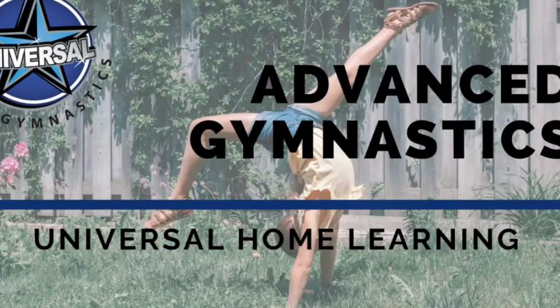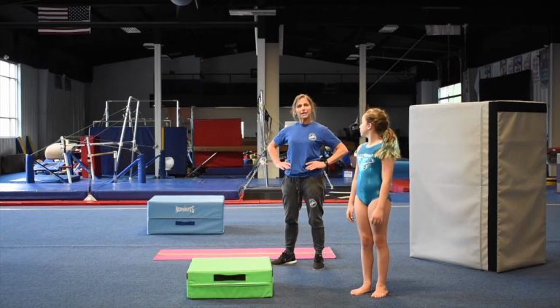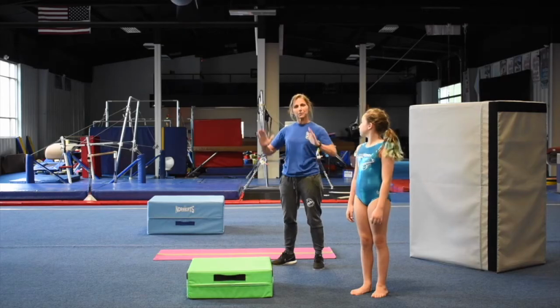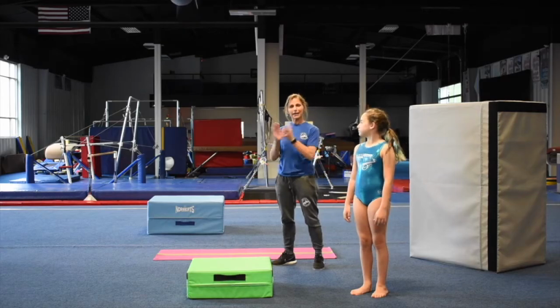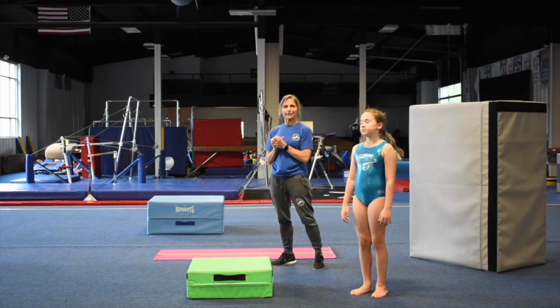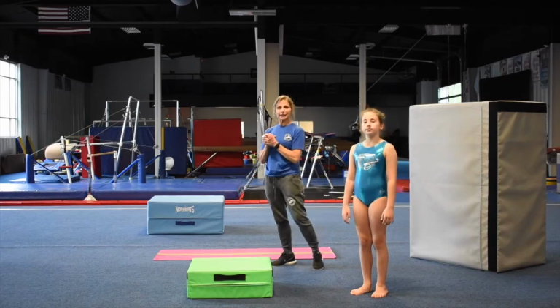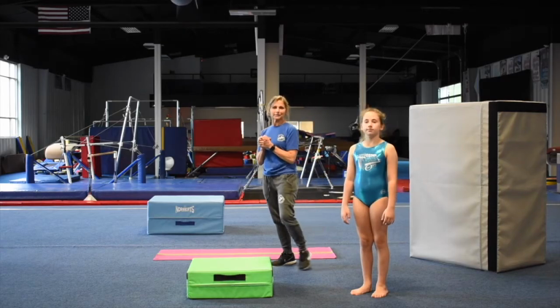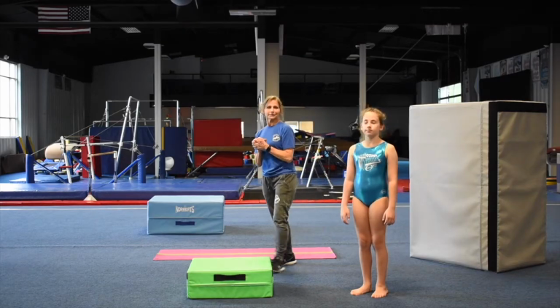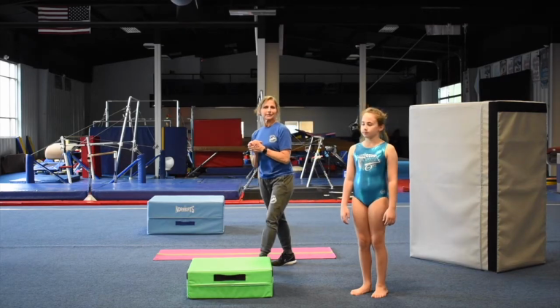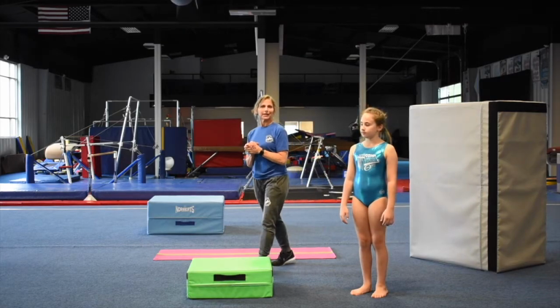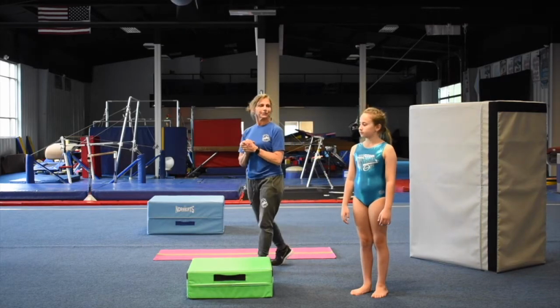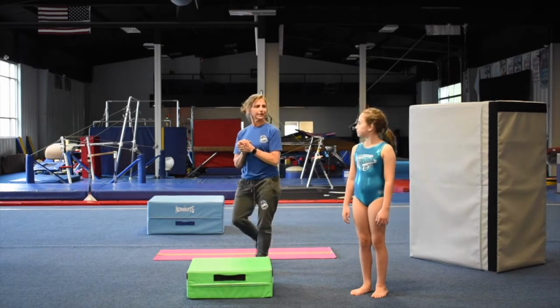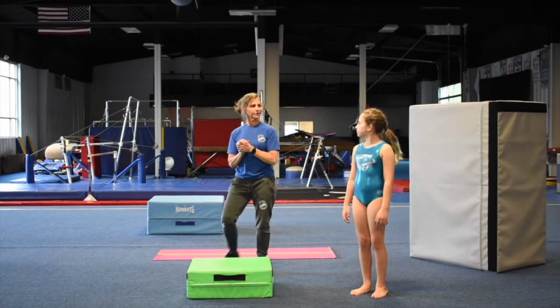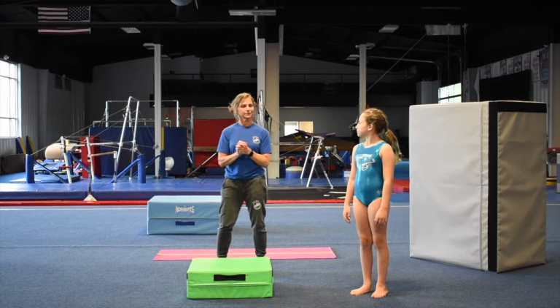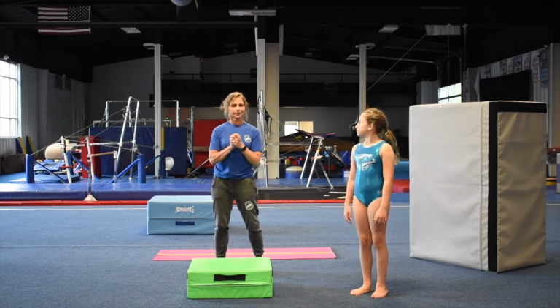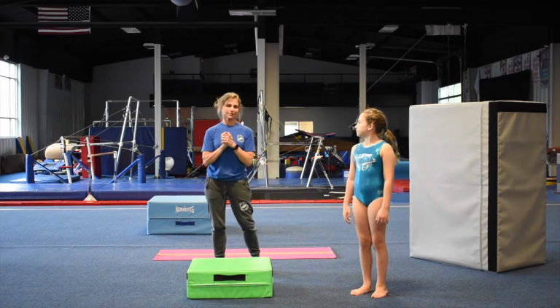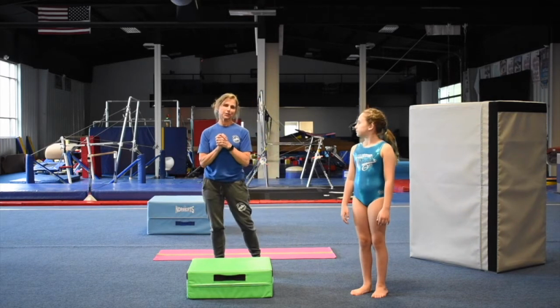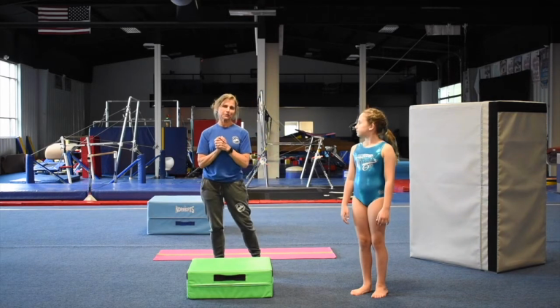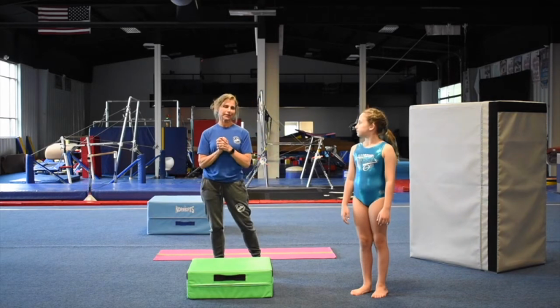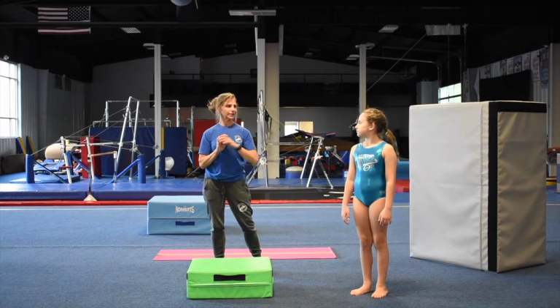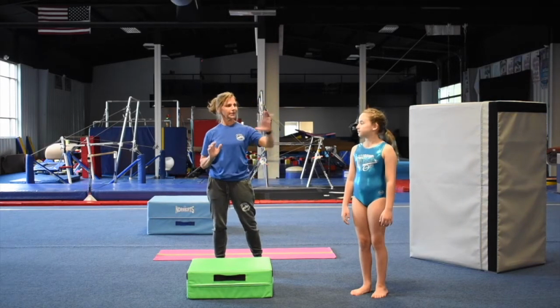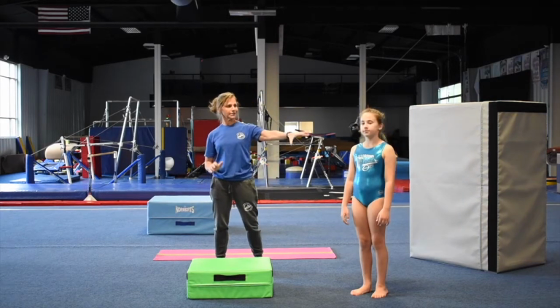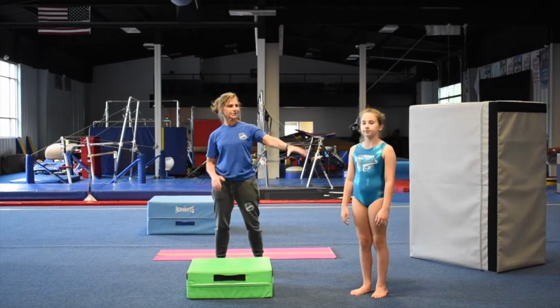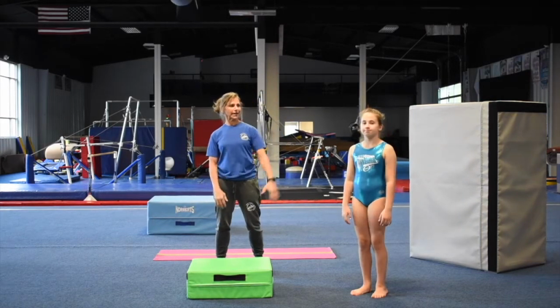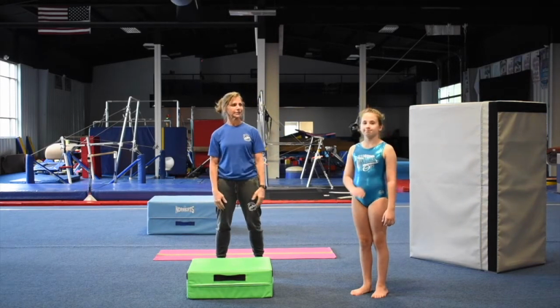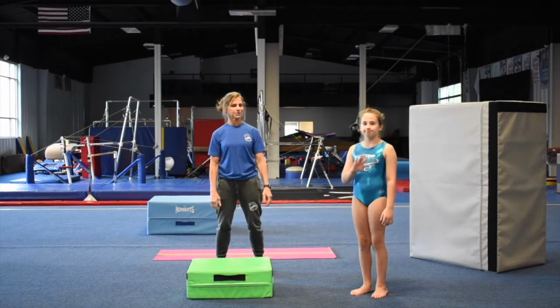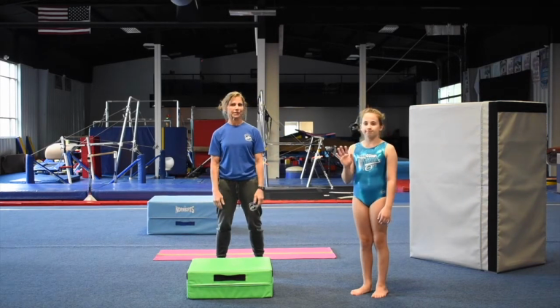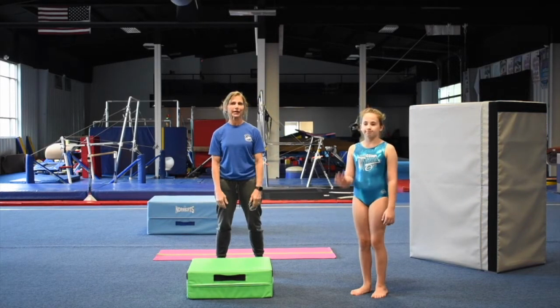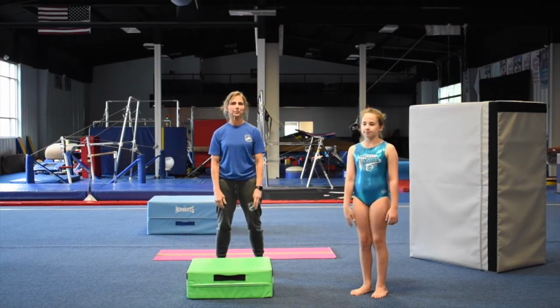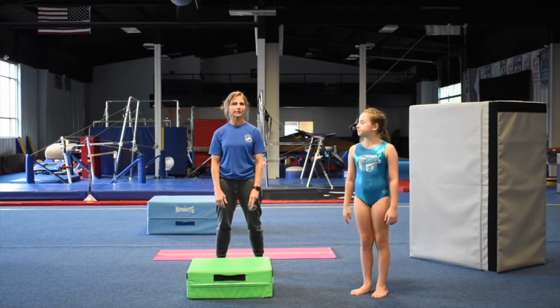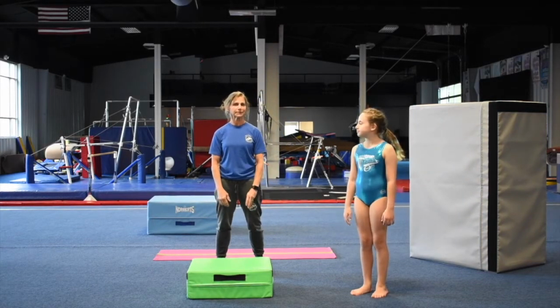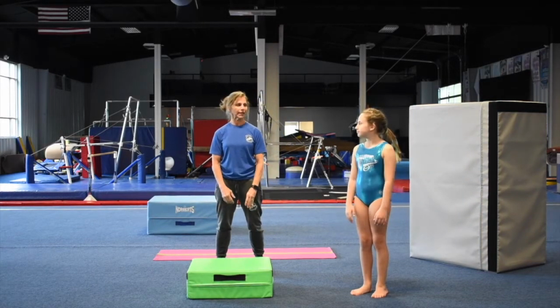Hey, we're back again. Glad you're here. This is Coach Vicki again, and this is Ayla. She's here to help me today.